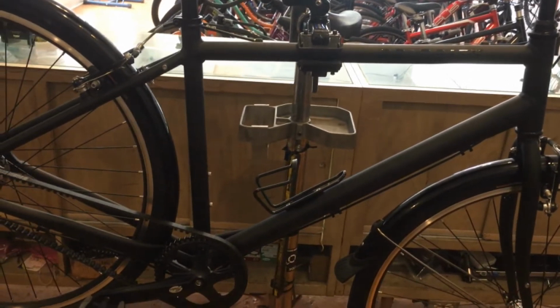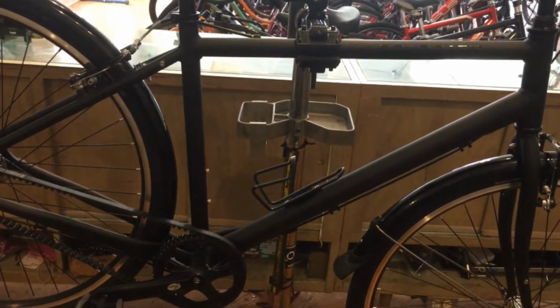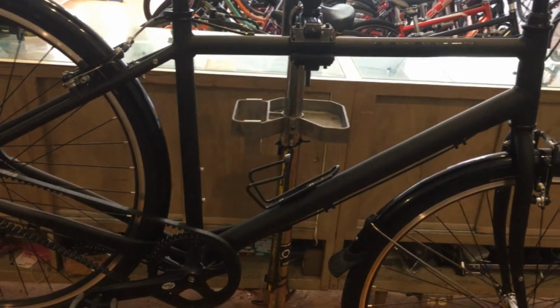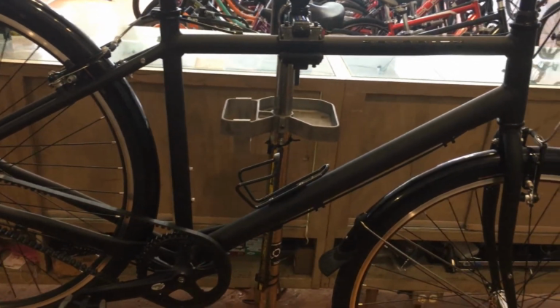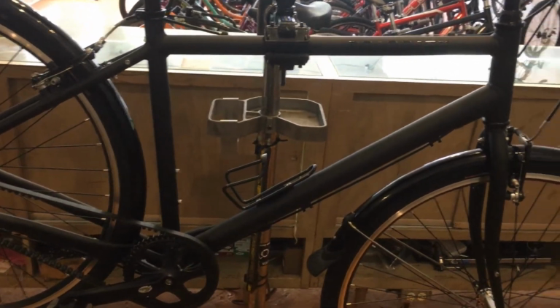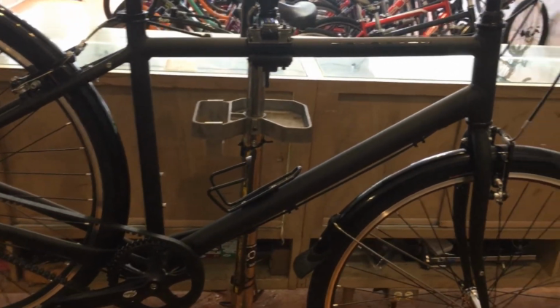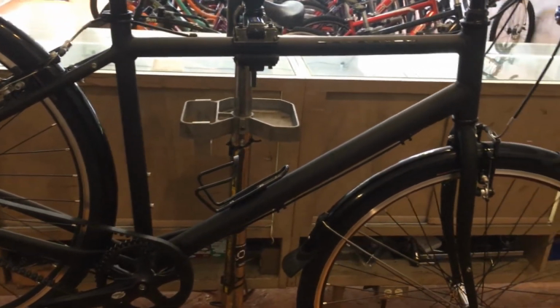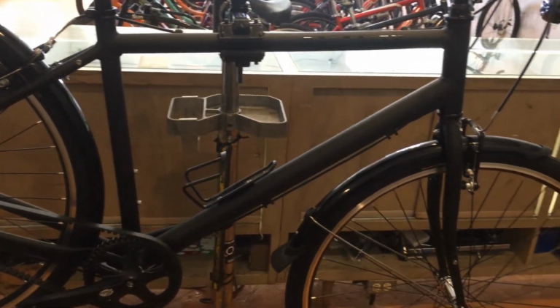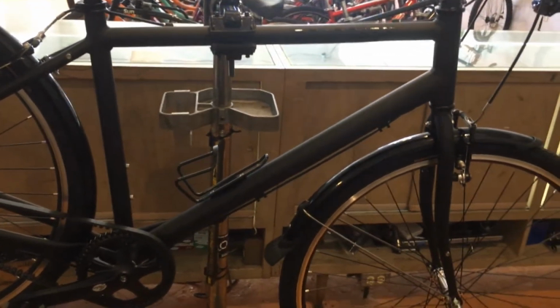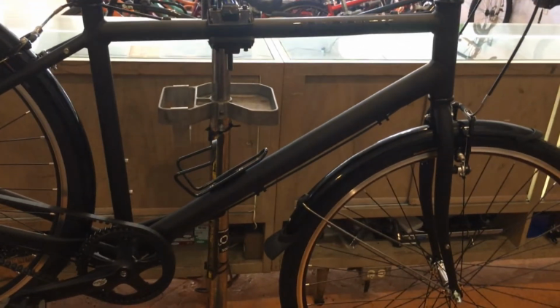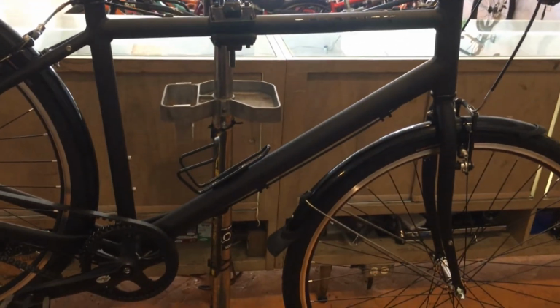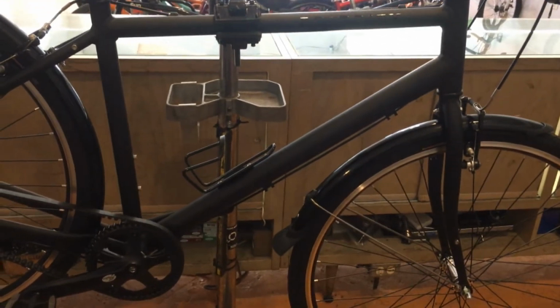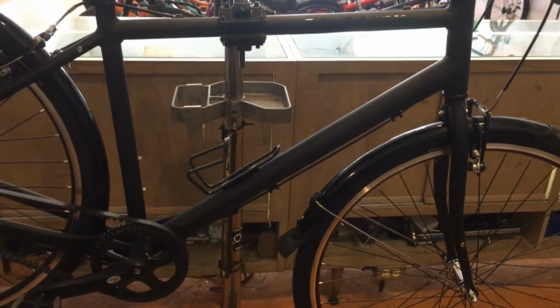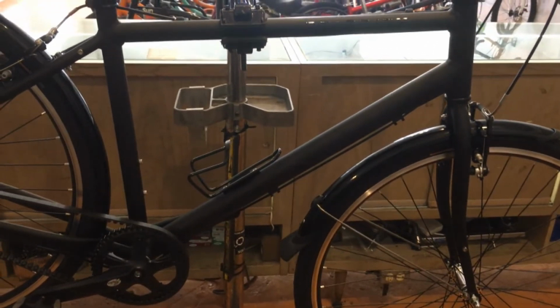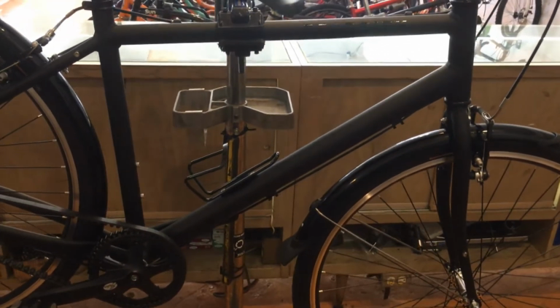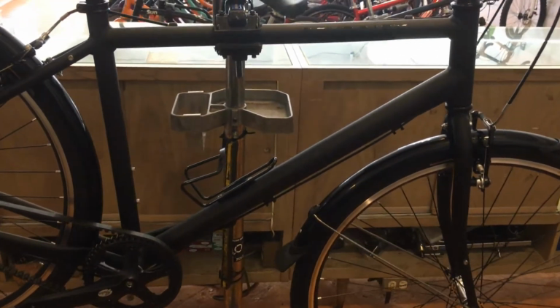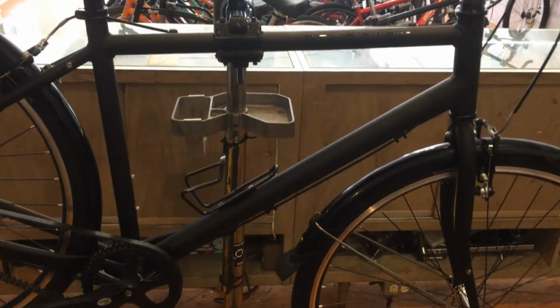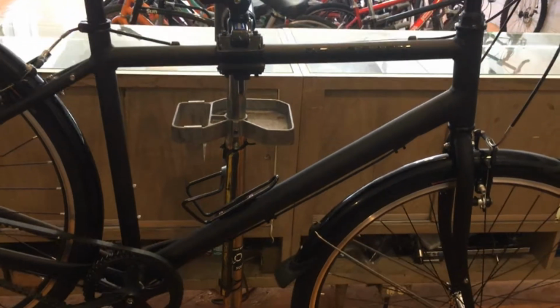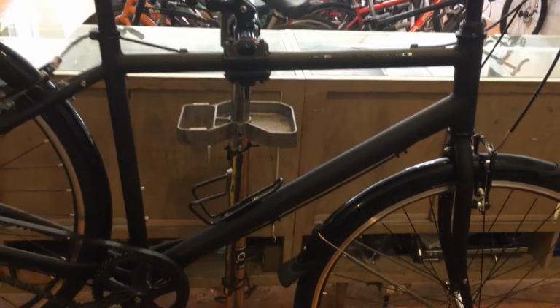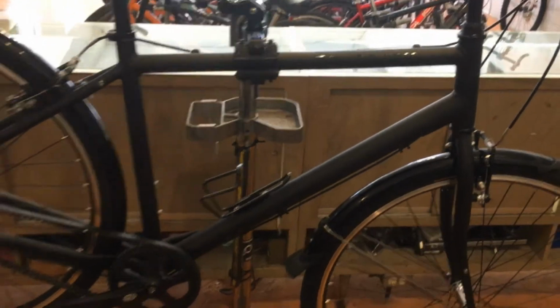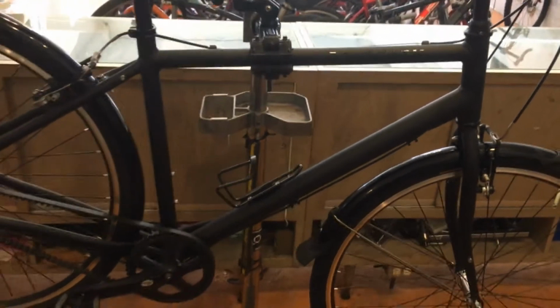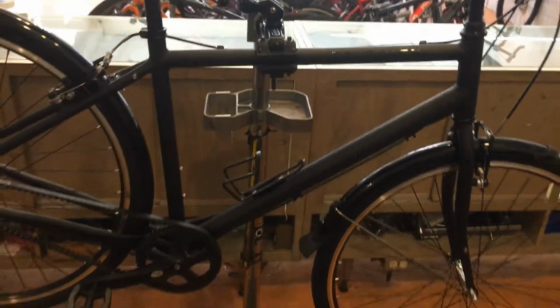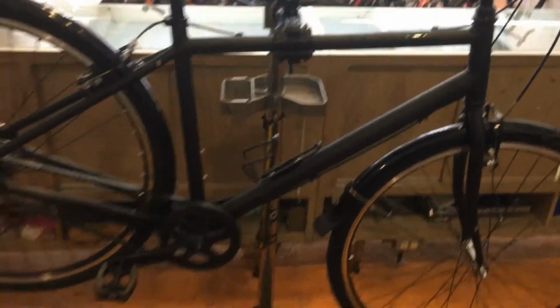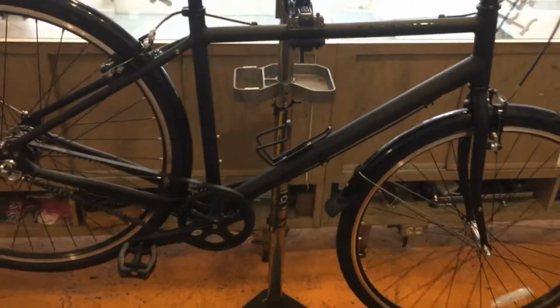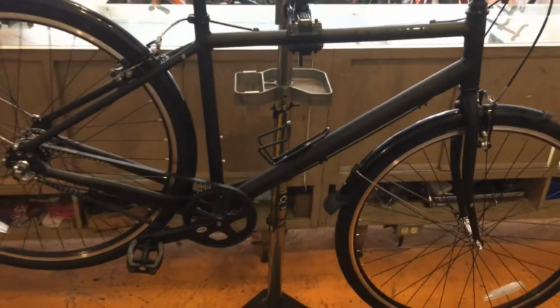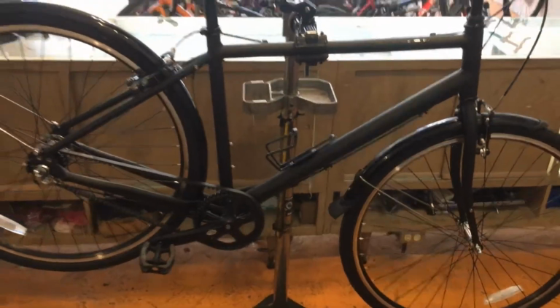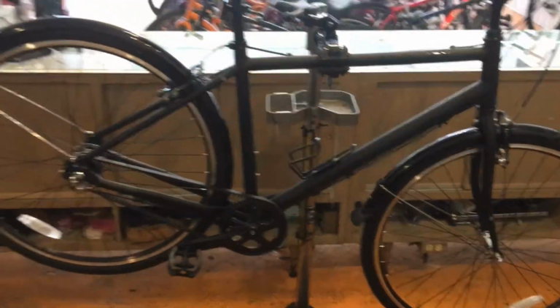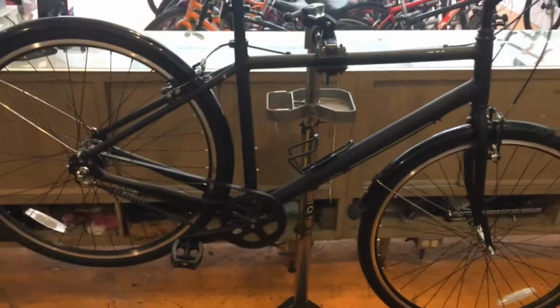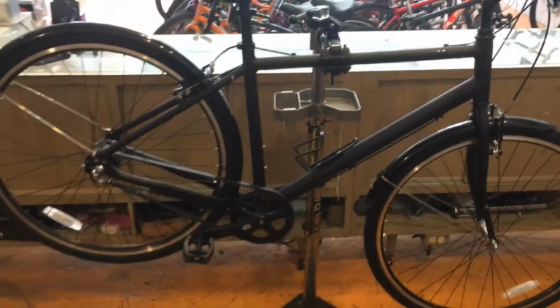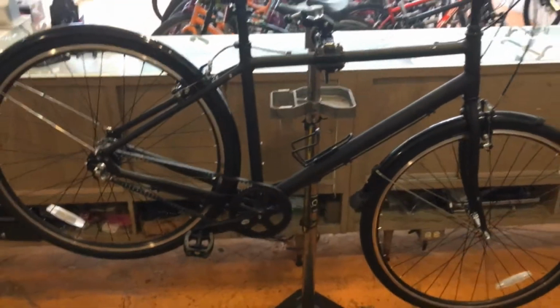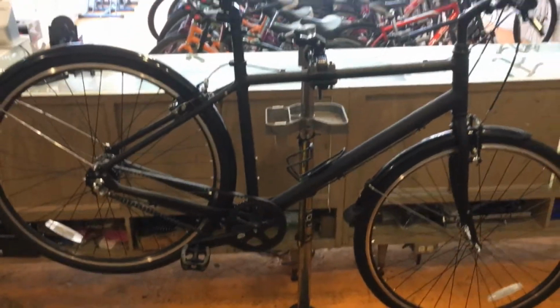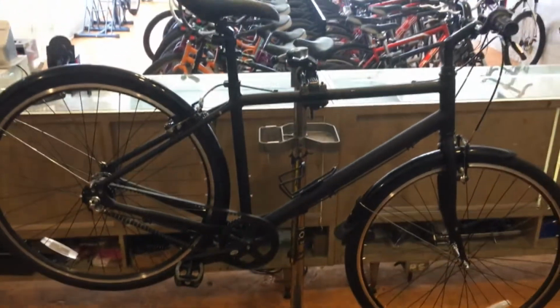Do you have a bike with a belt drive? Have you ever ridden a bike with a belt drive? Let us know in the comments.